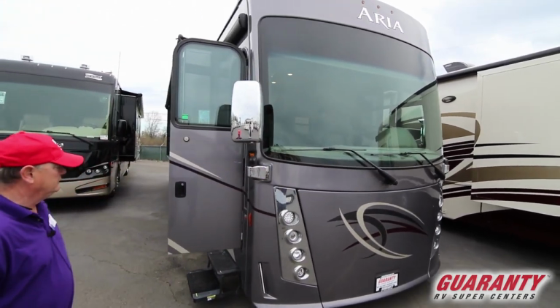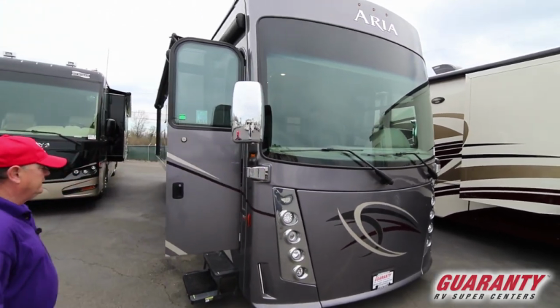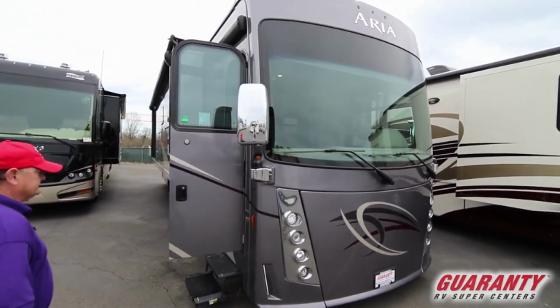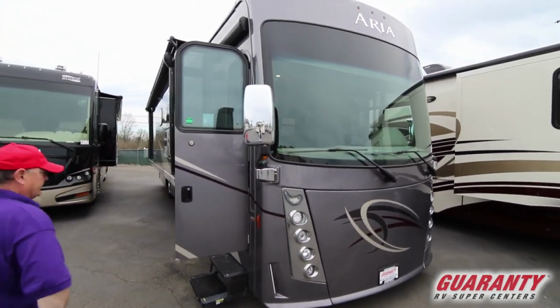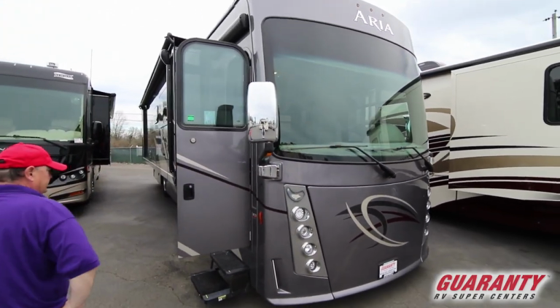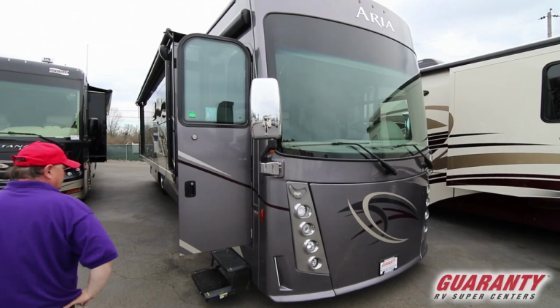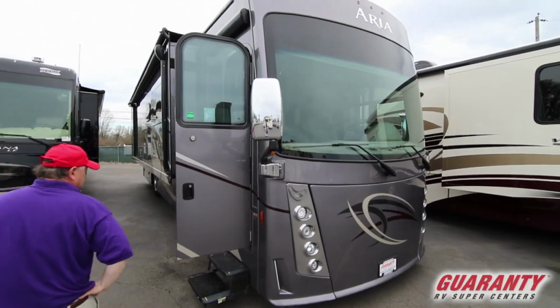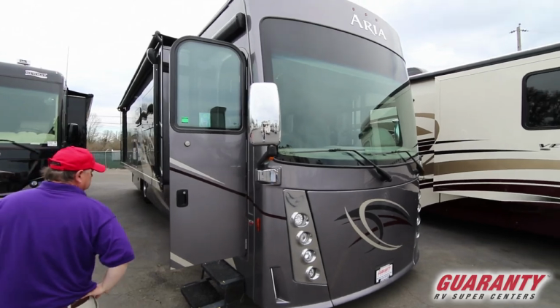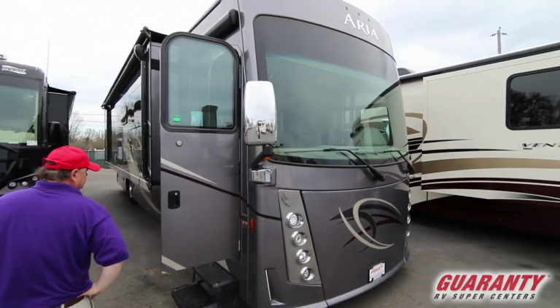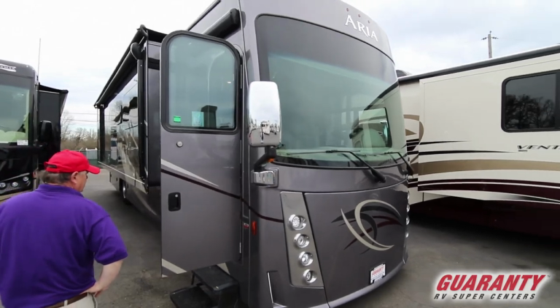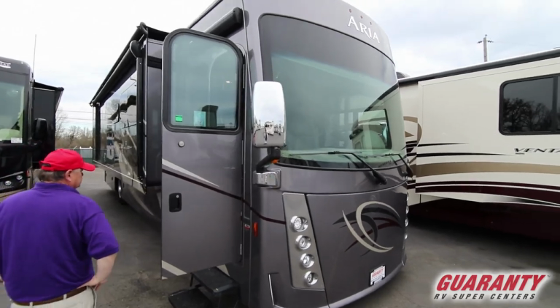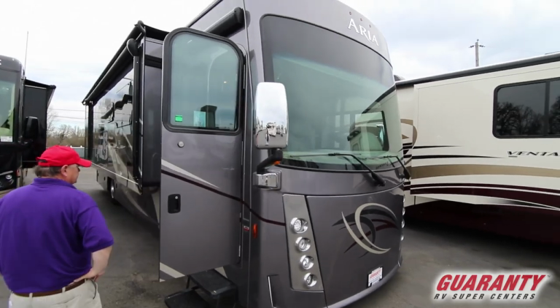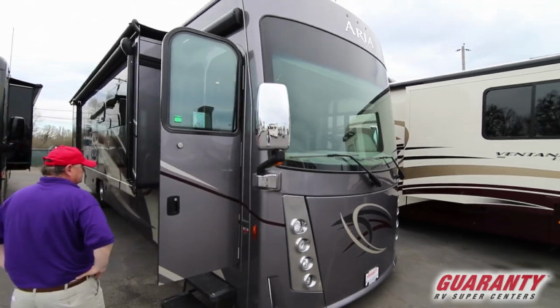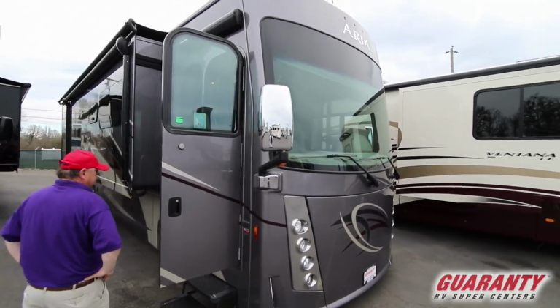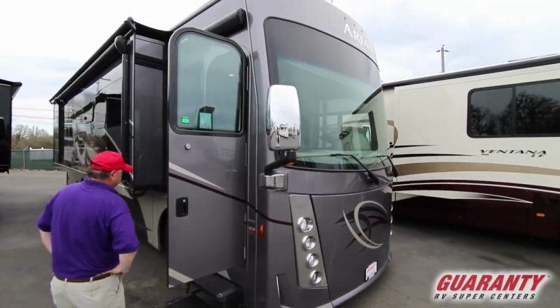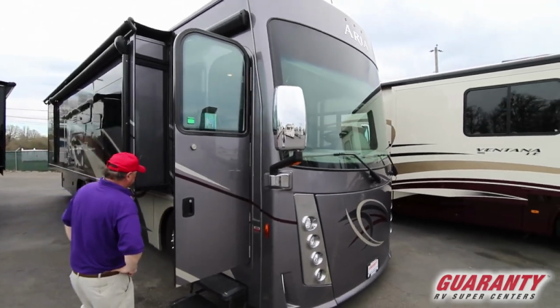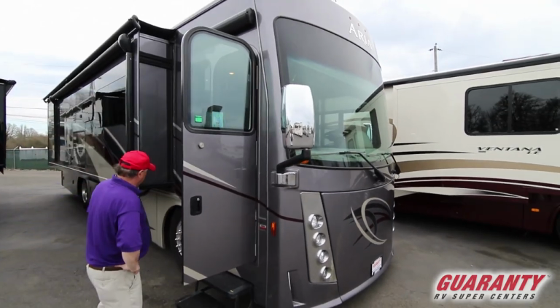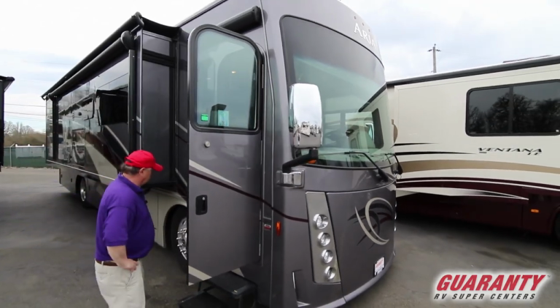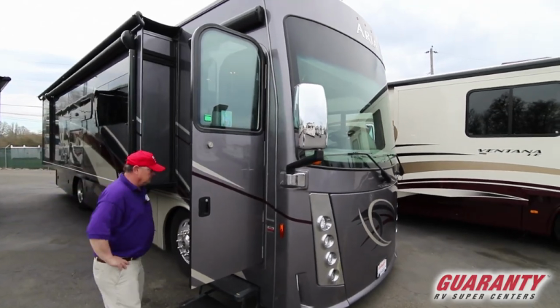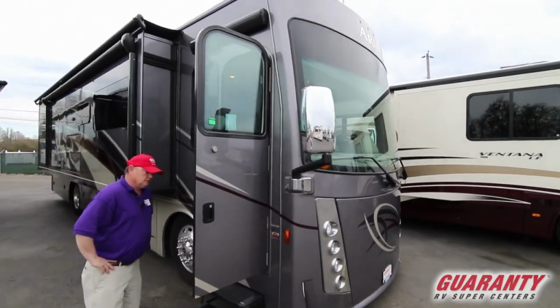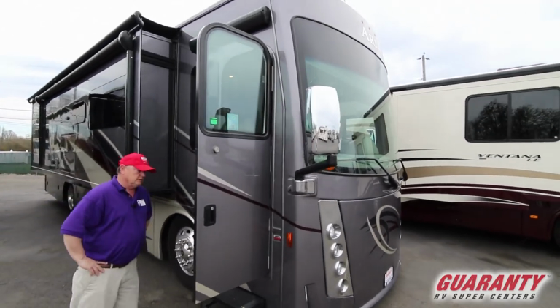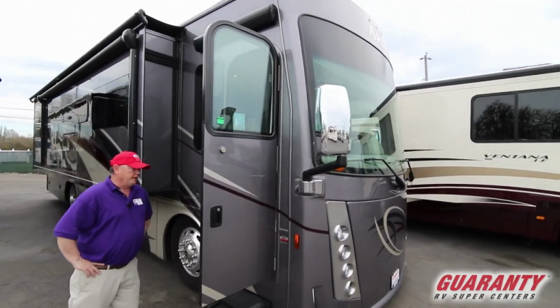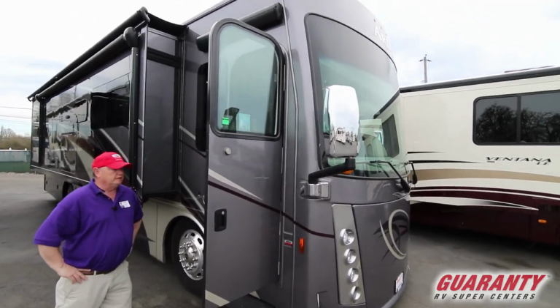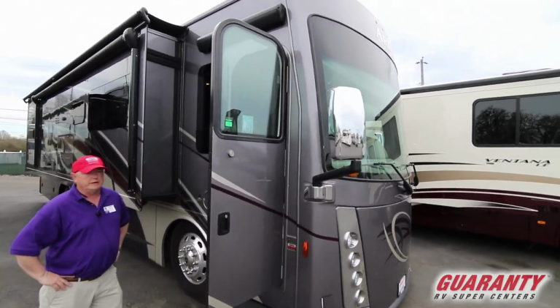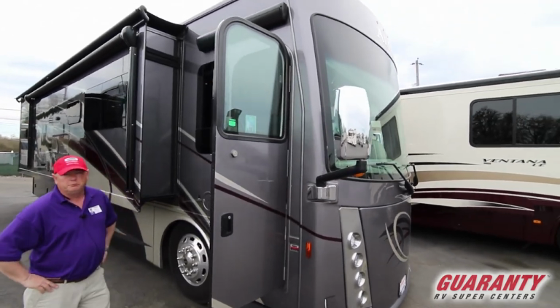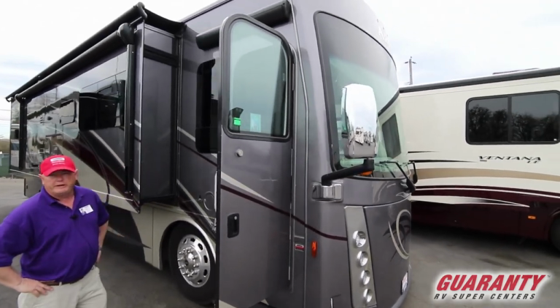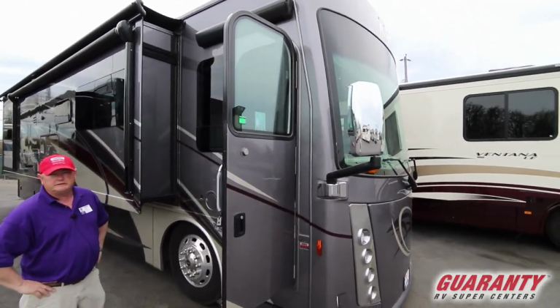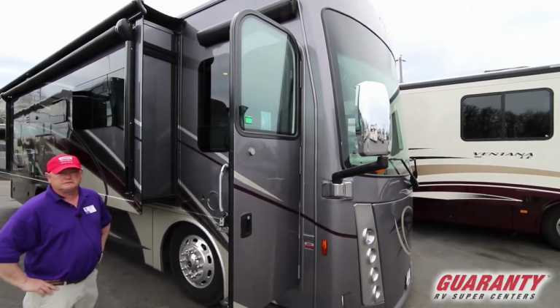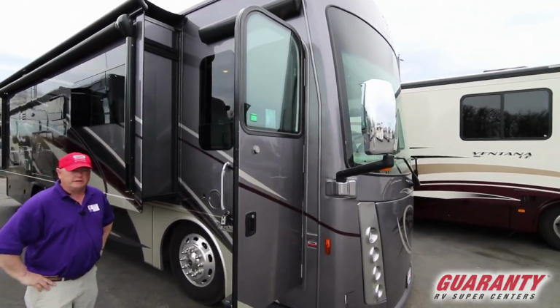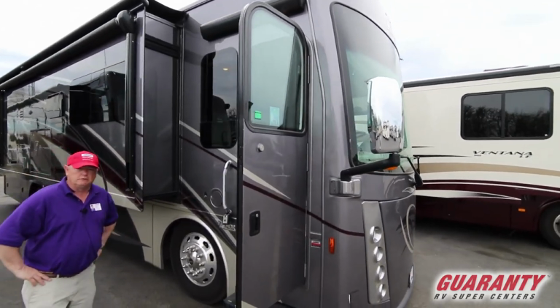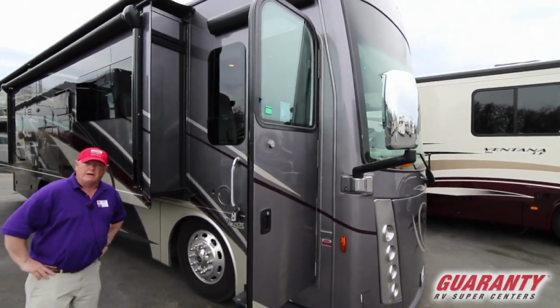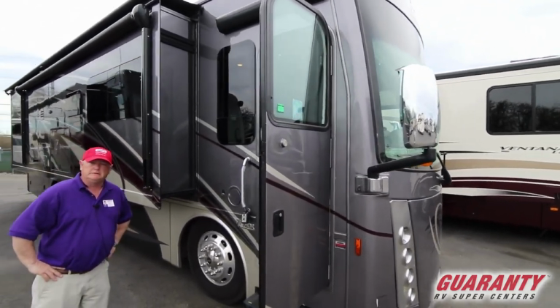It's got the Cummins engine, air brakes, and air ride.